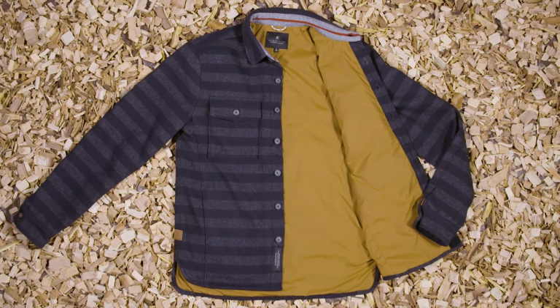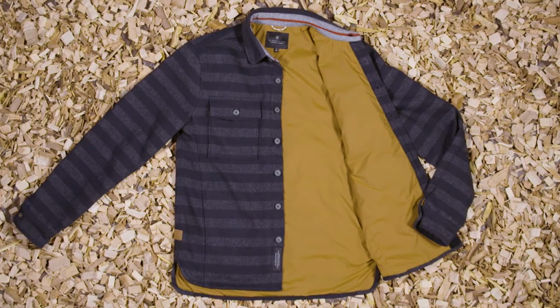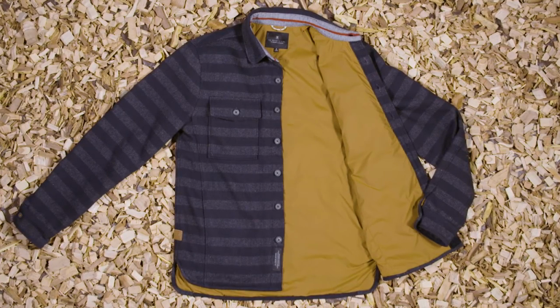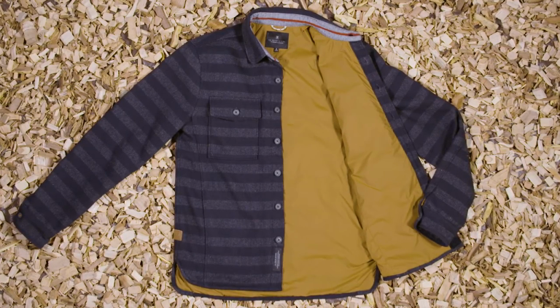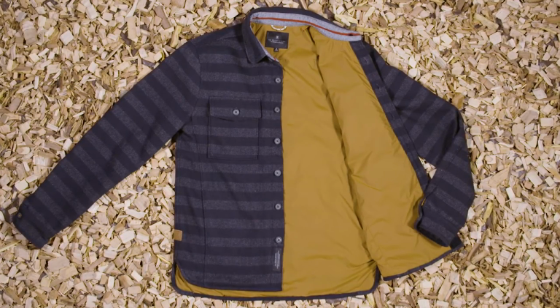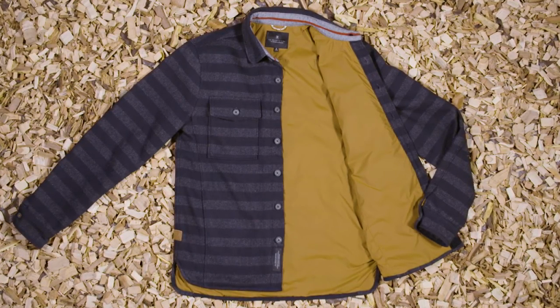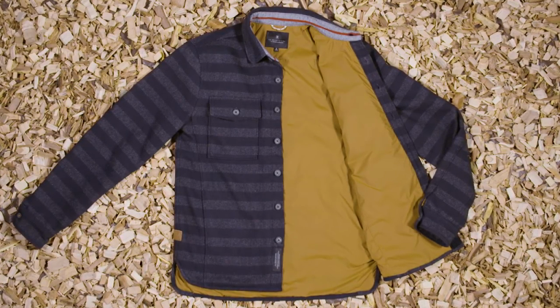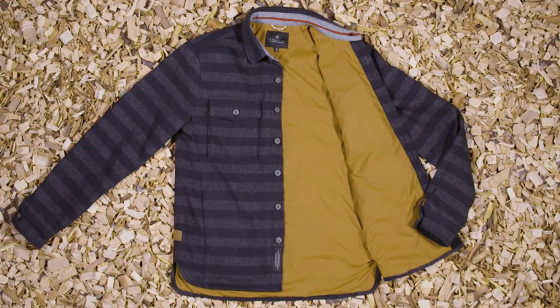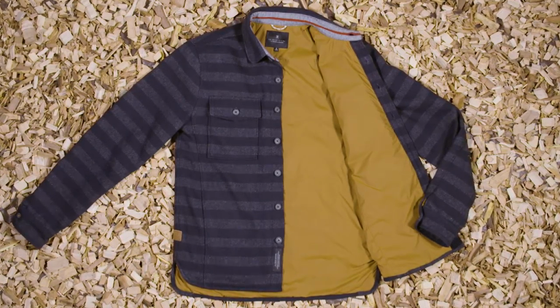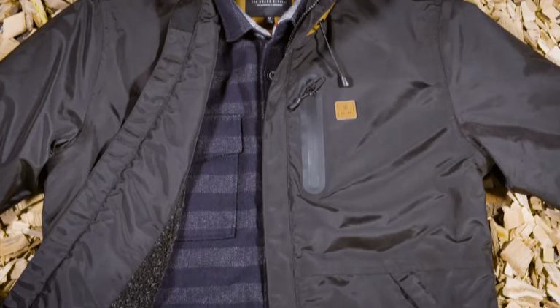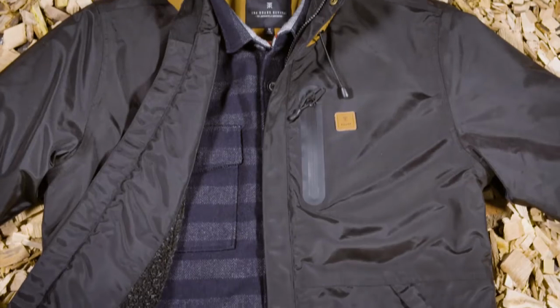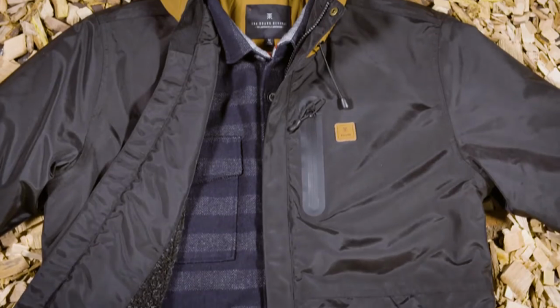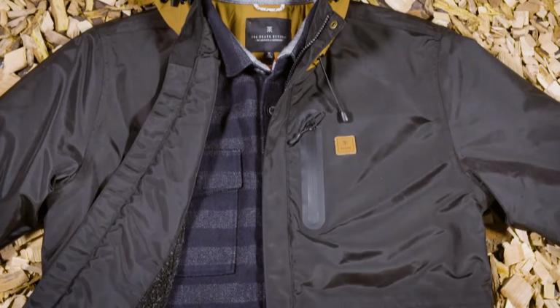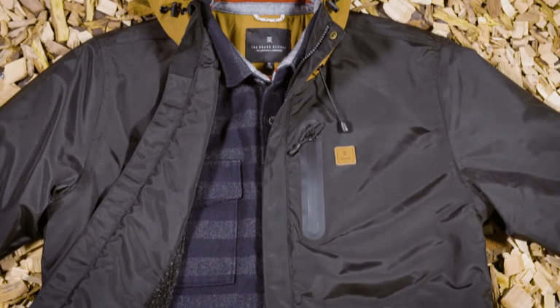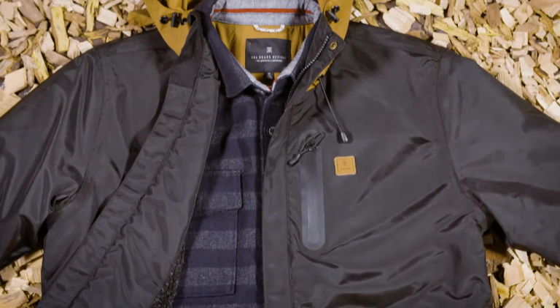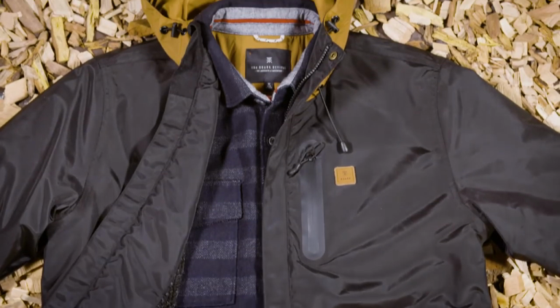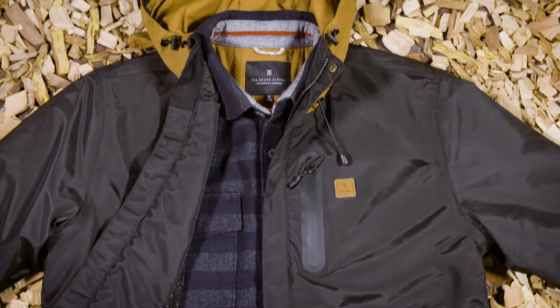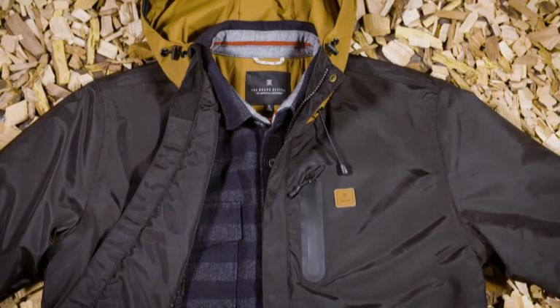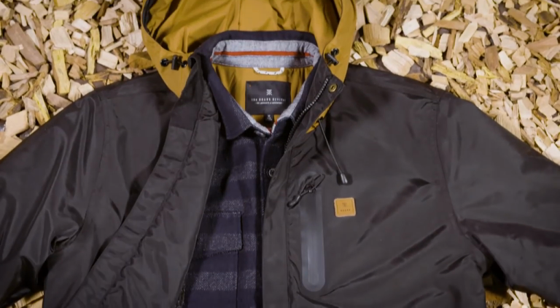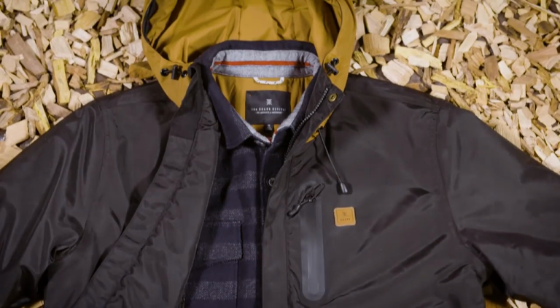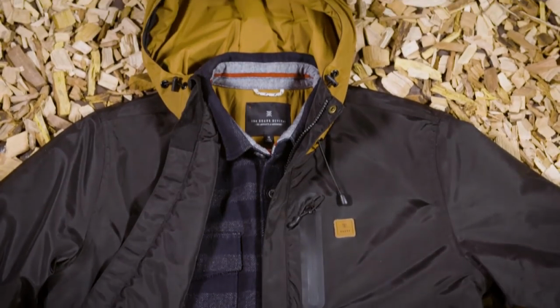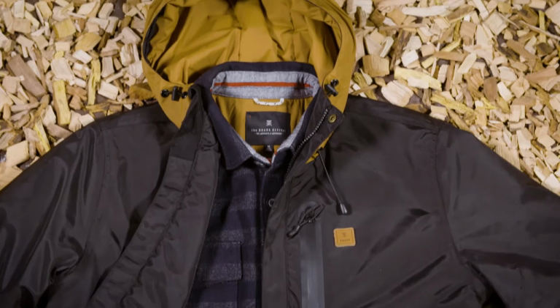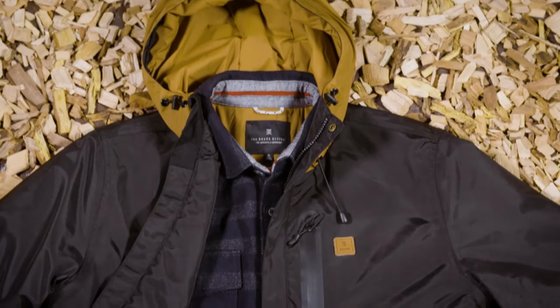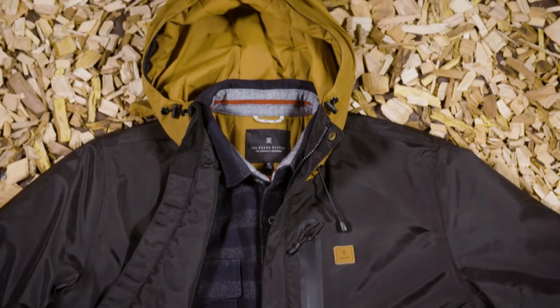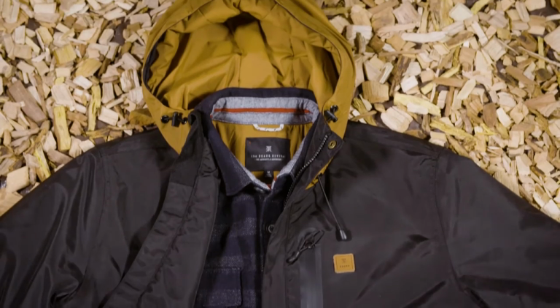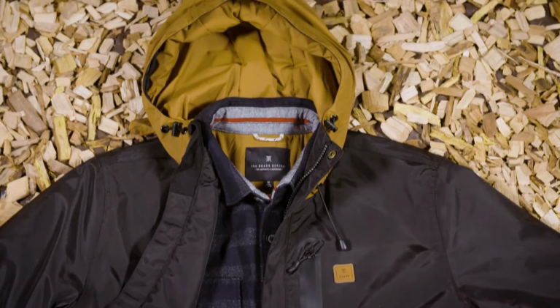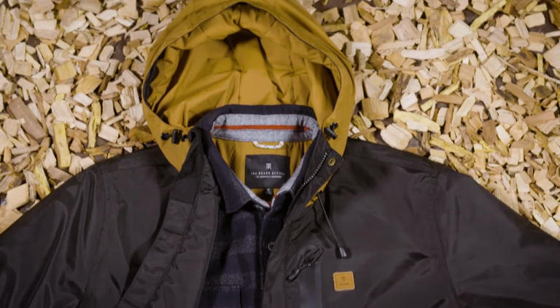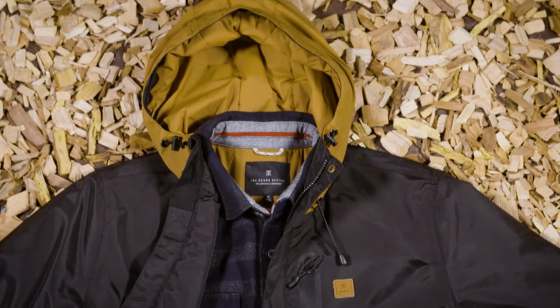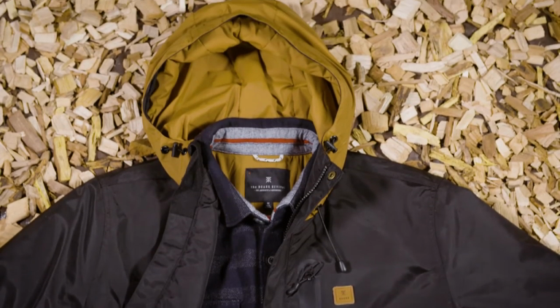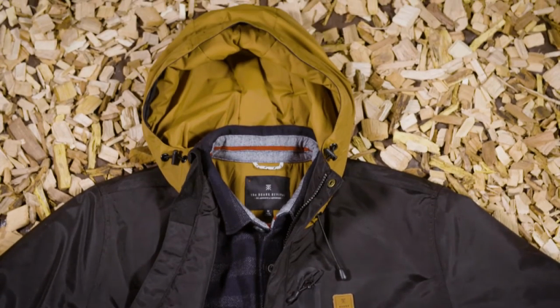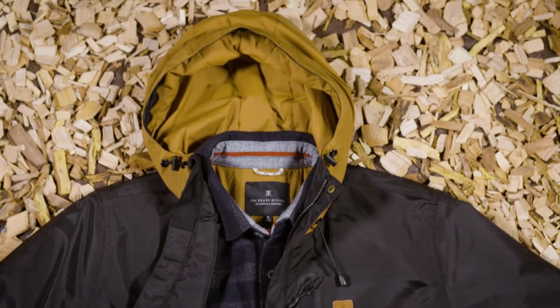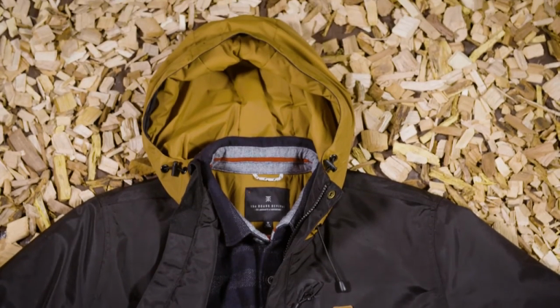The lining matches the color of the hood on the Night Bite jacket, so you'll look nice and slick with that on.